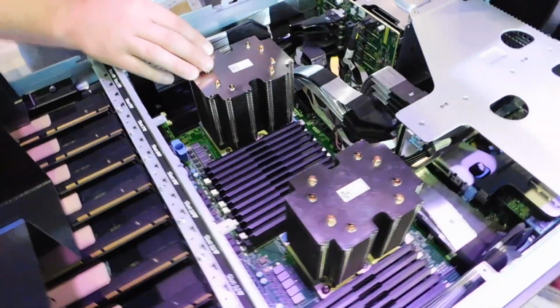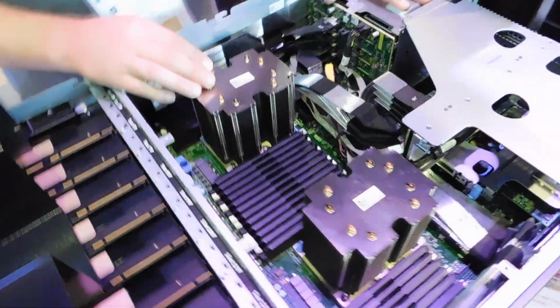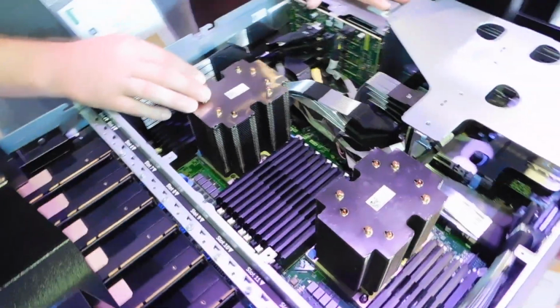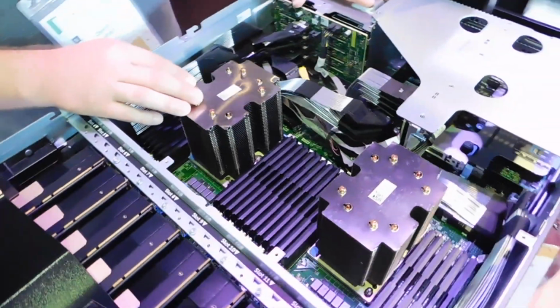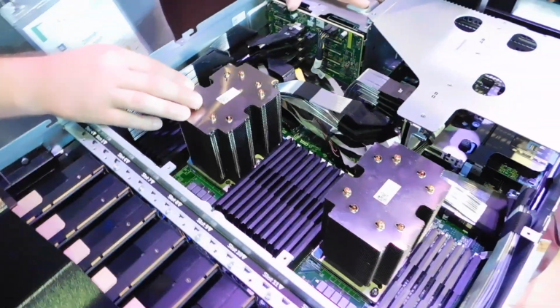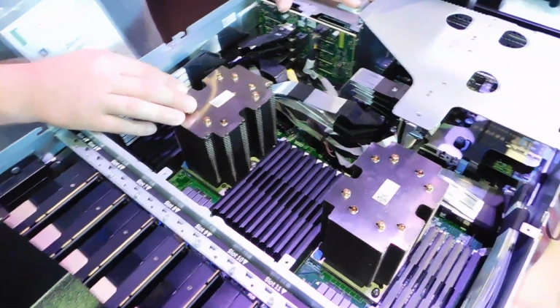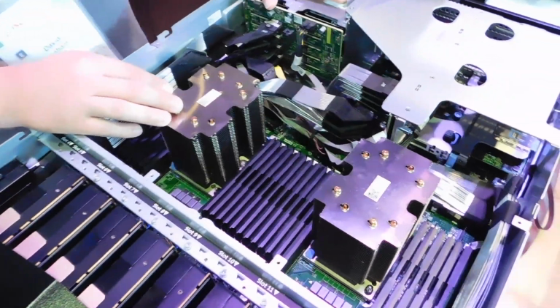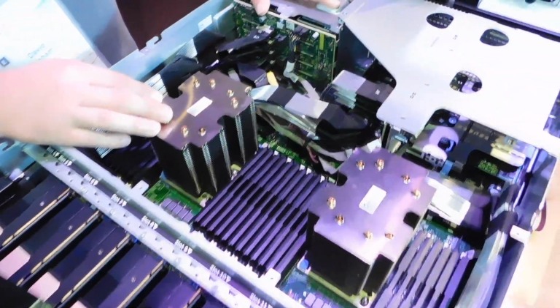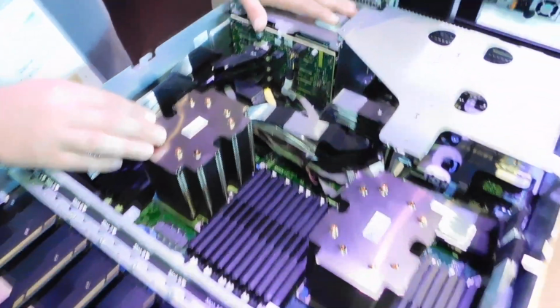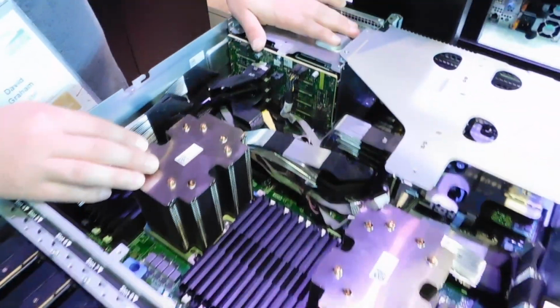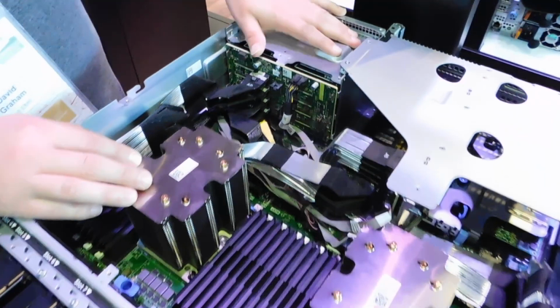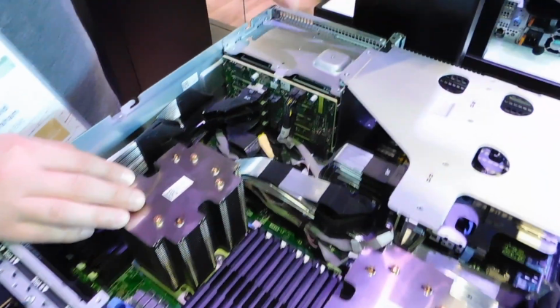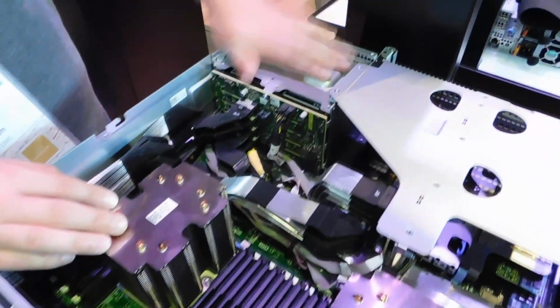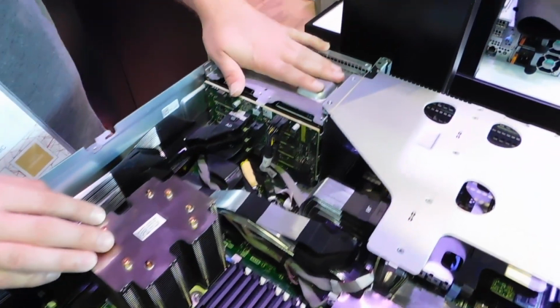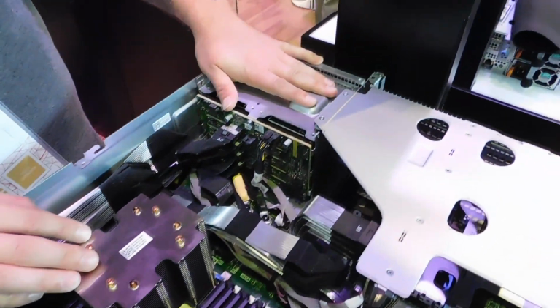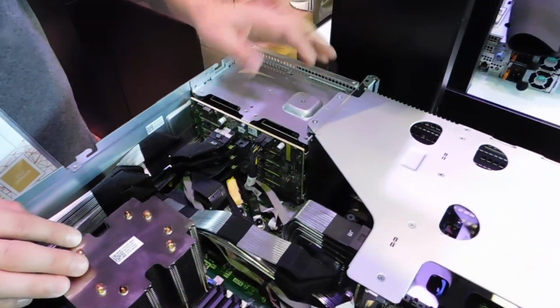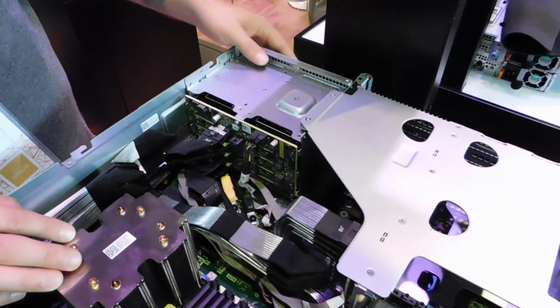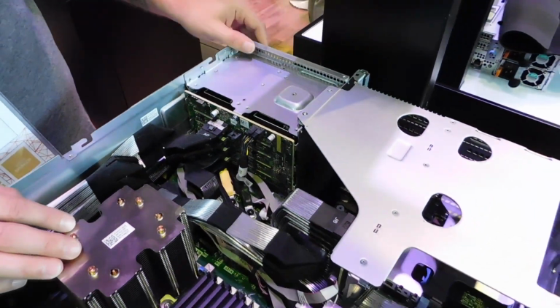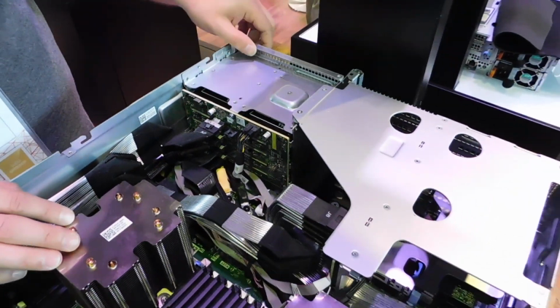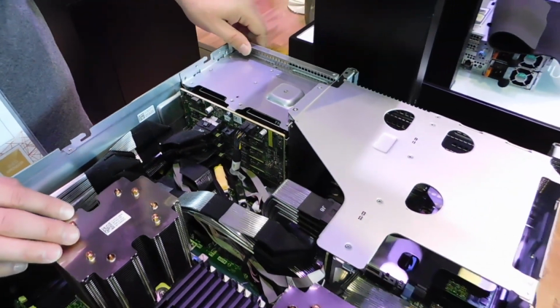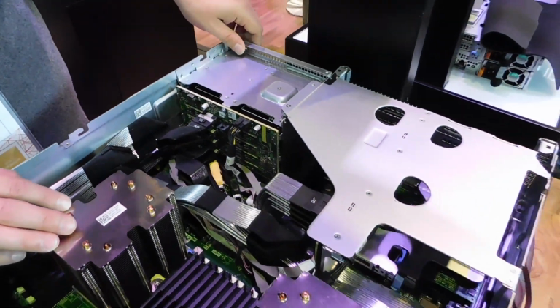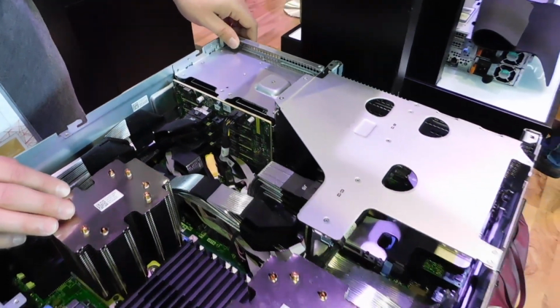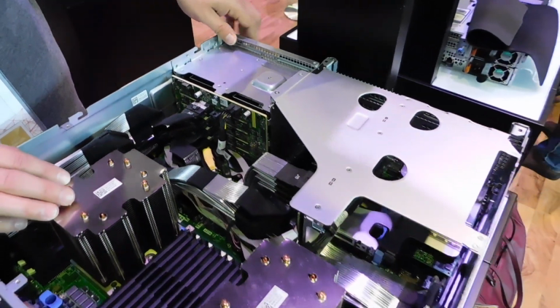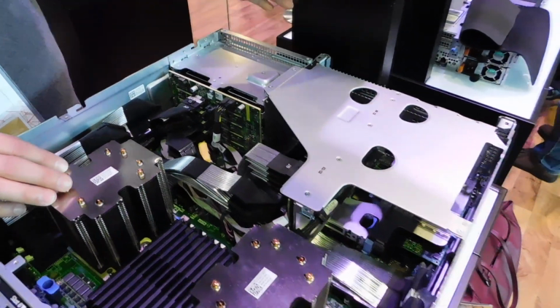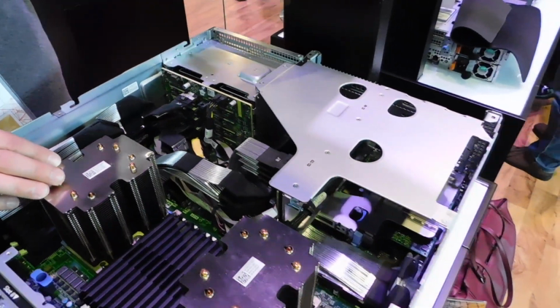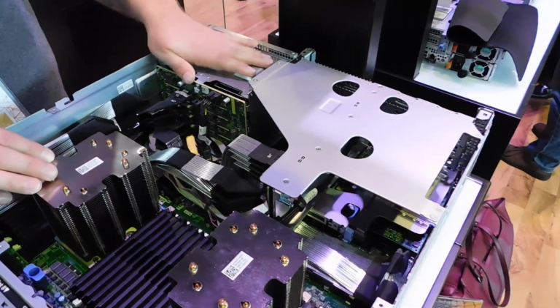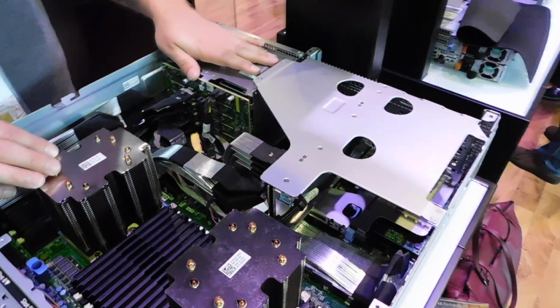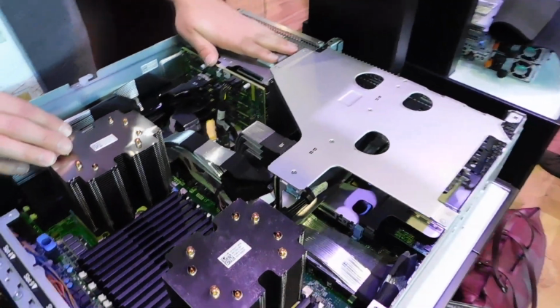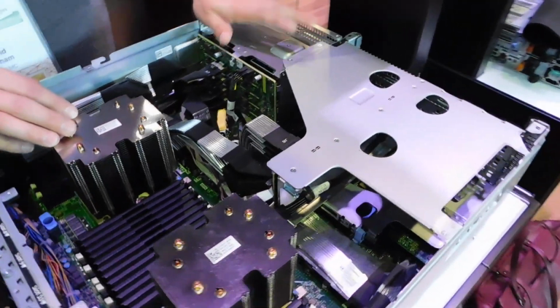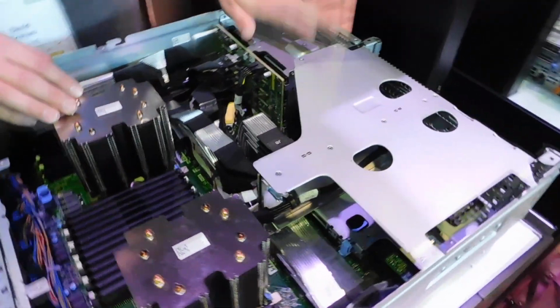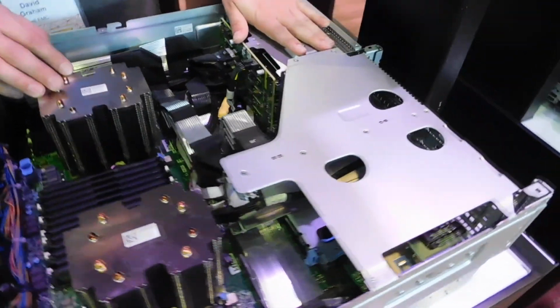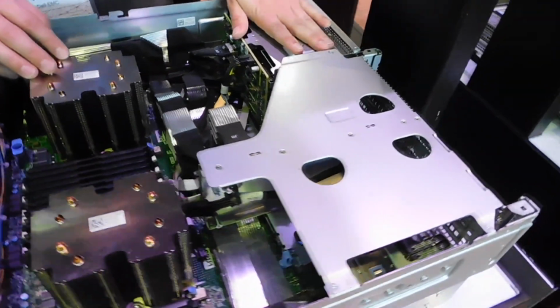In the back here, we have eight 2.5-inch drive slots supporting NVMe drives, SAS, and SATA.